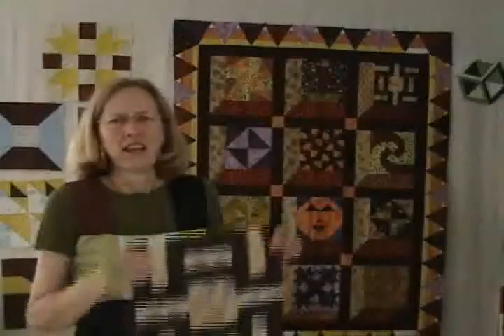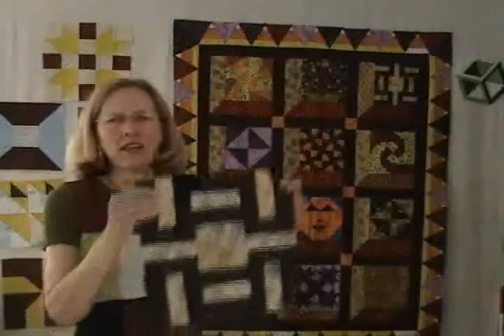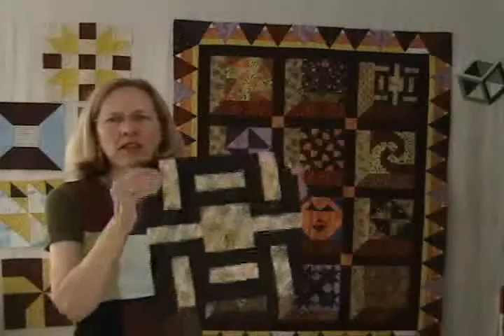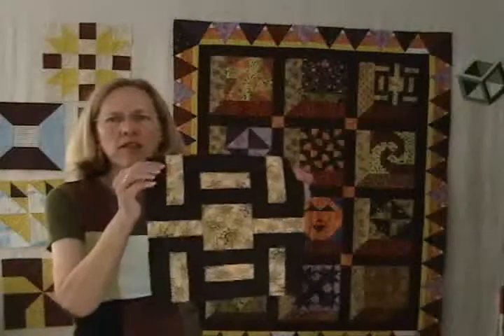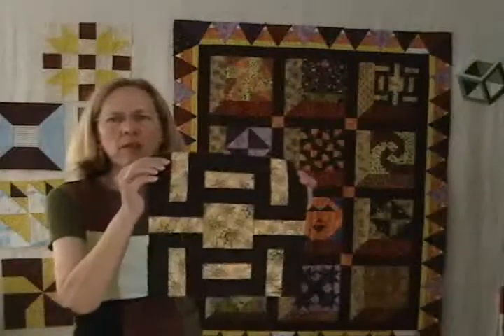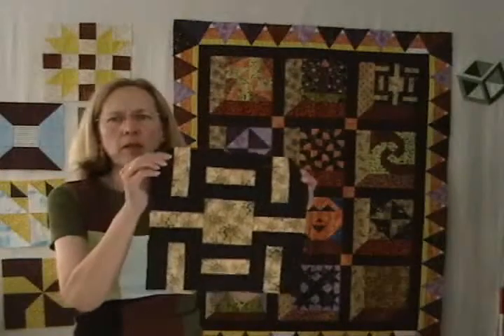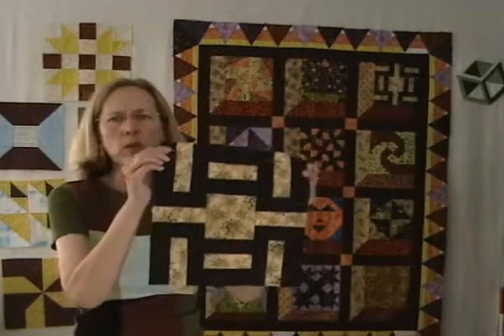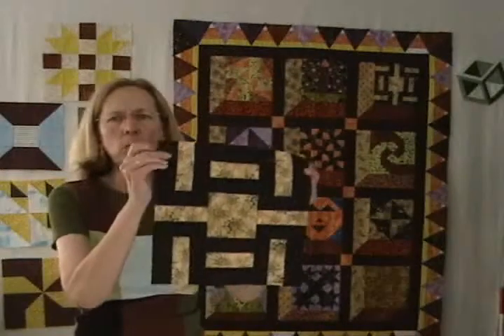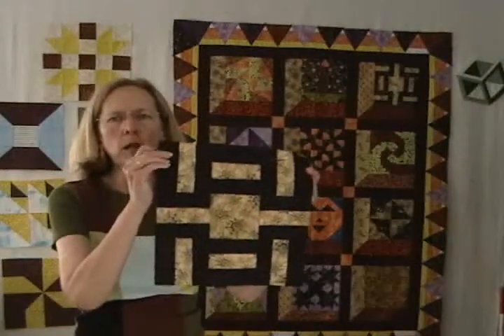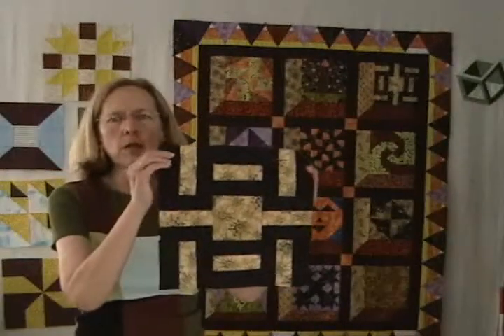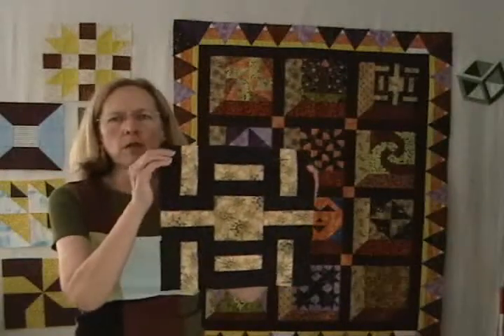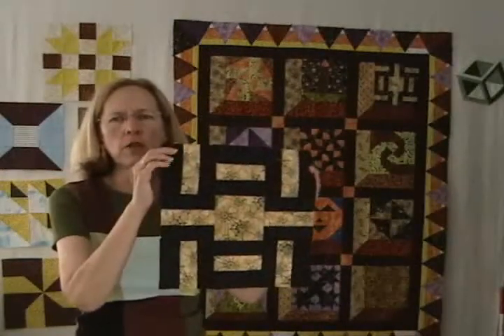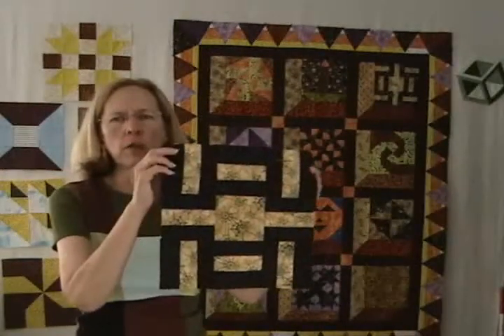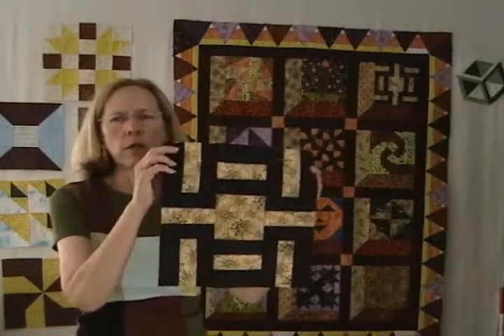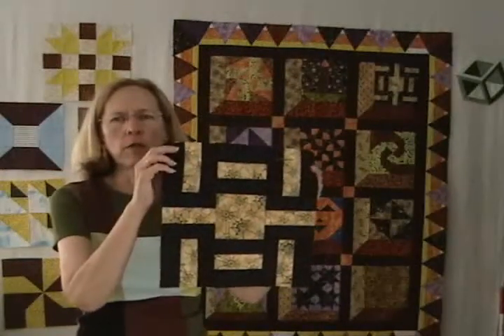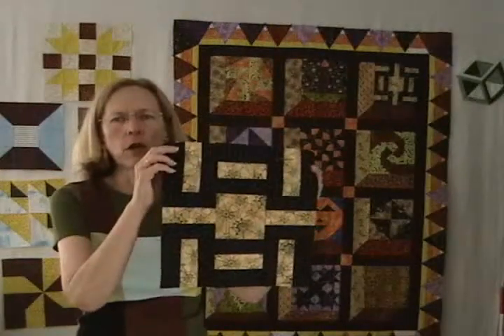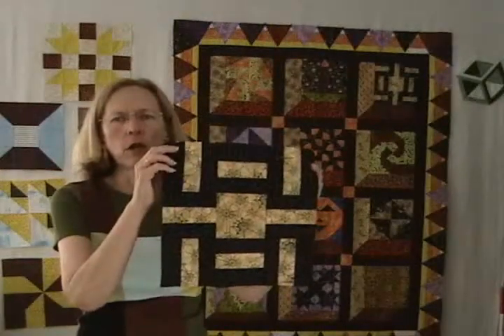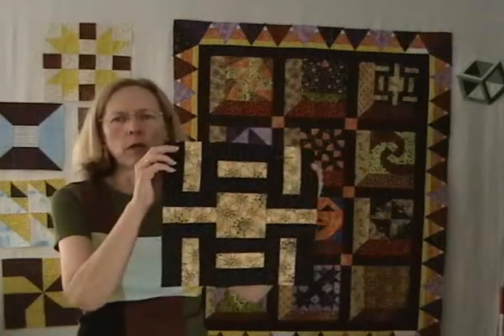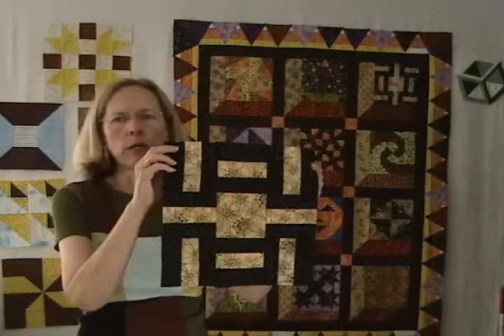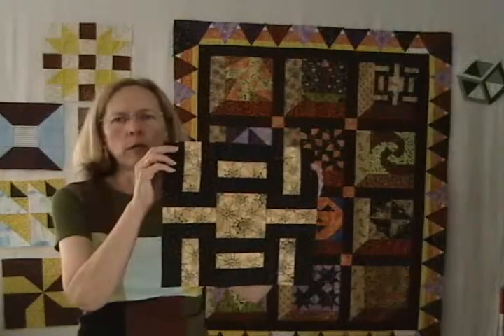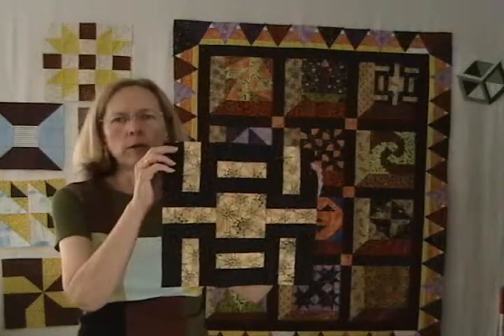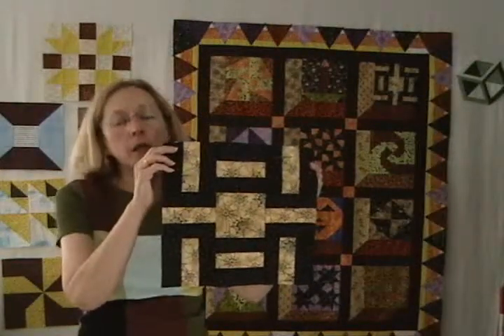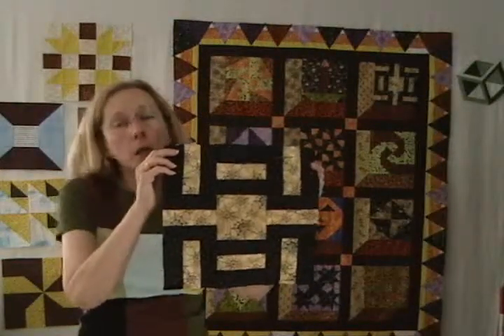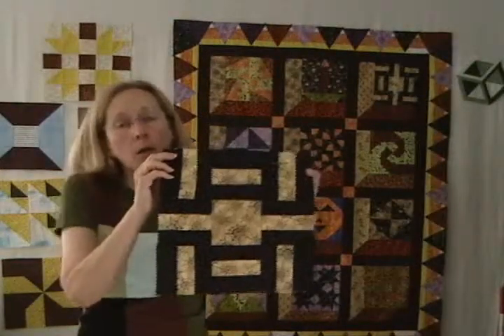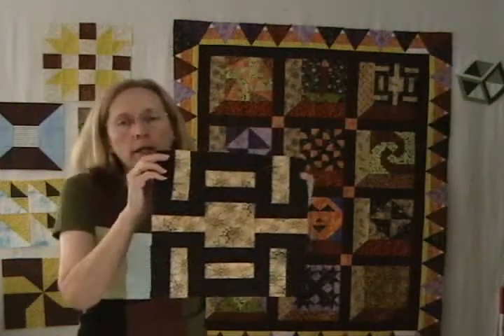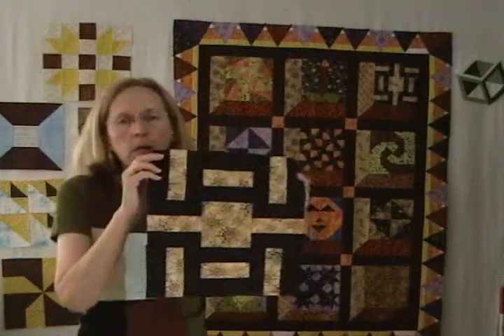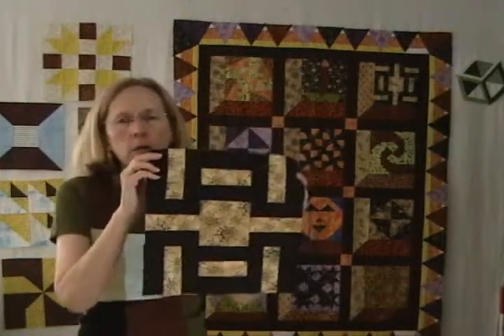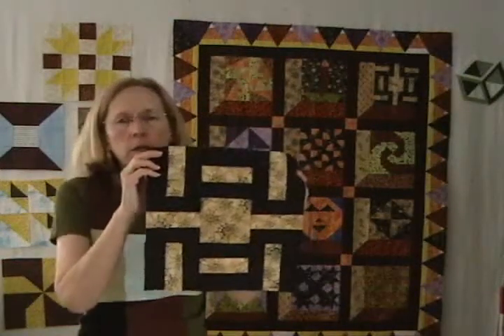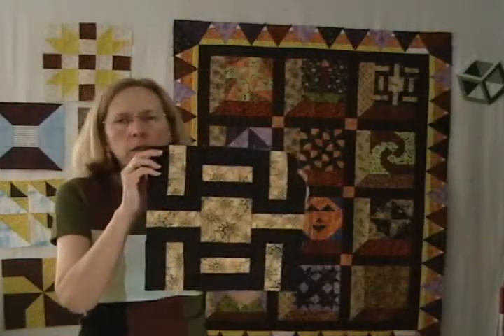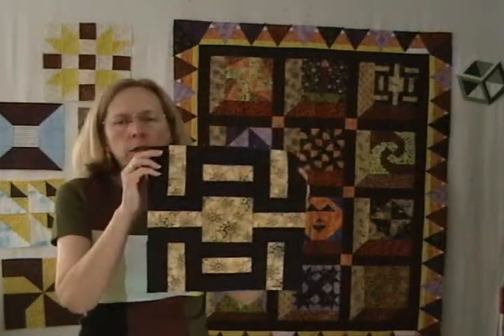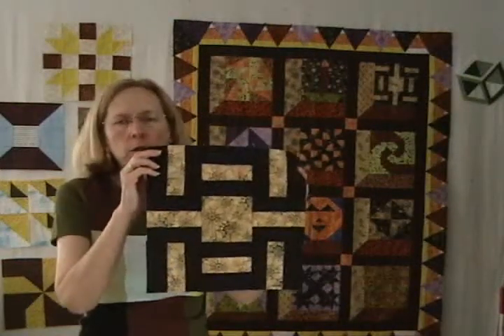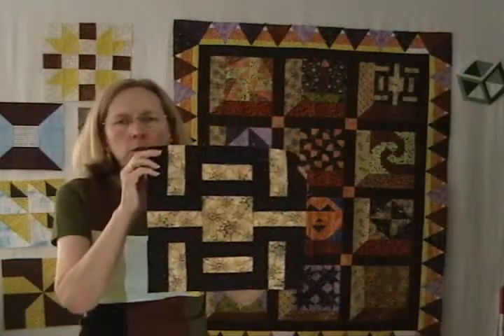This Cats and Mice quilt block is finished and ready for our Halloween quilt, or any other quilt you want to use it for.